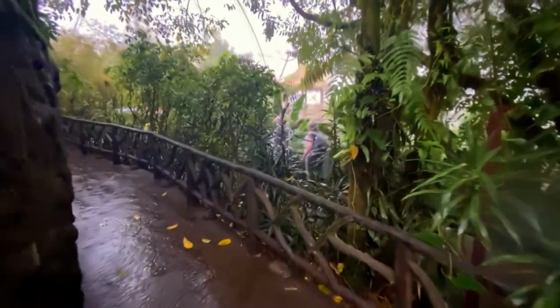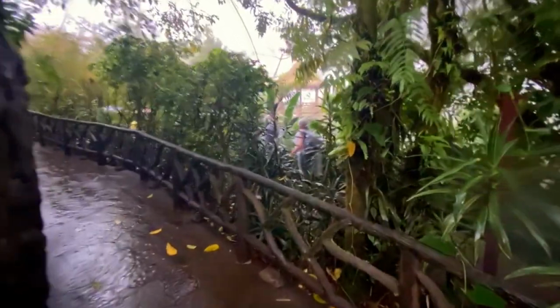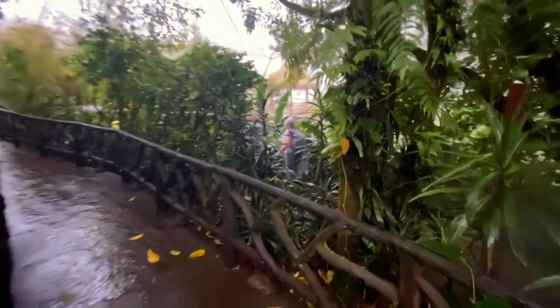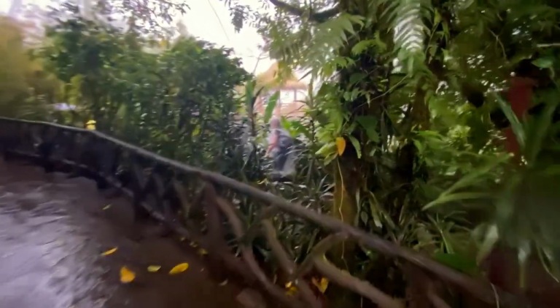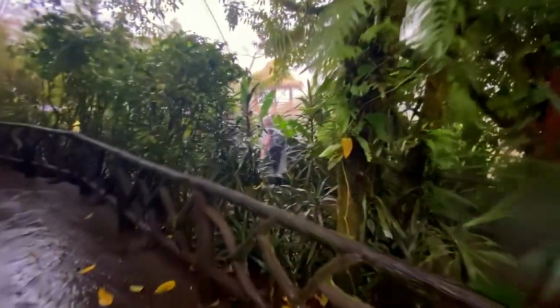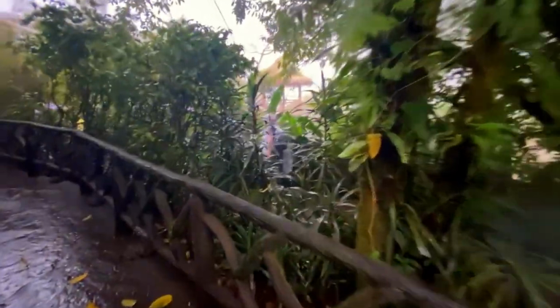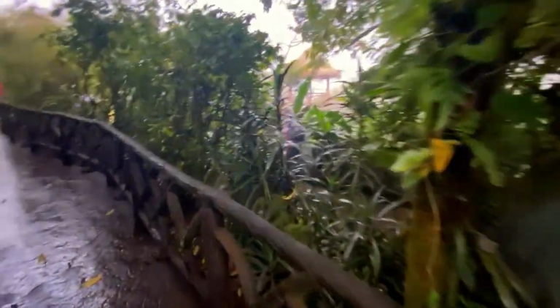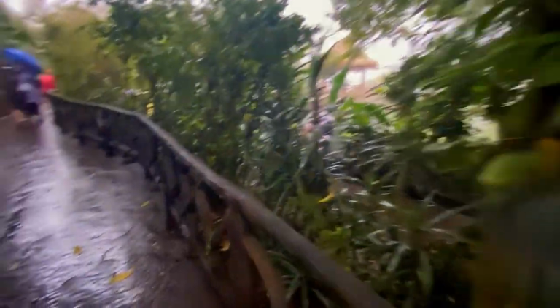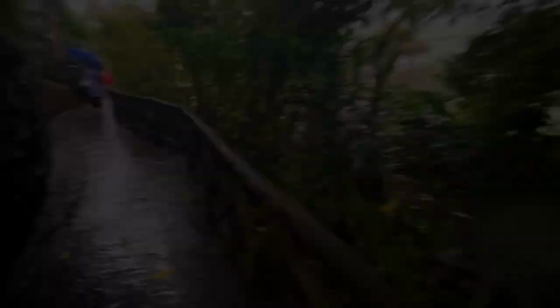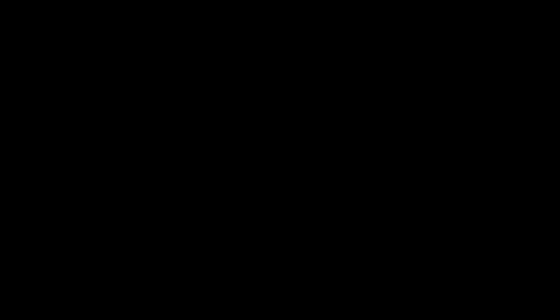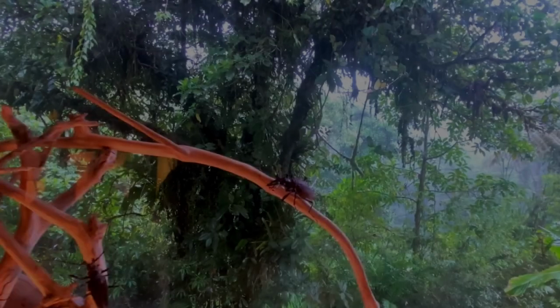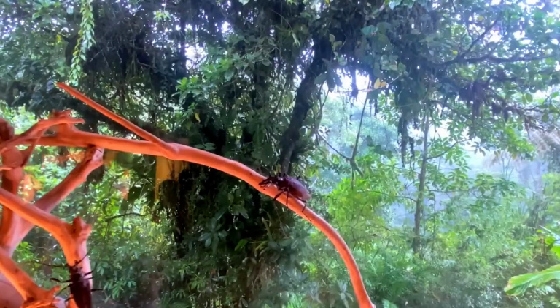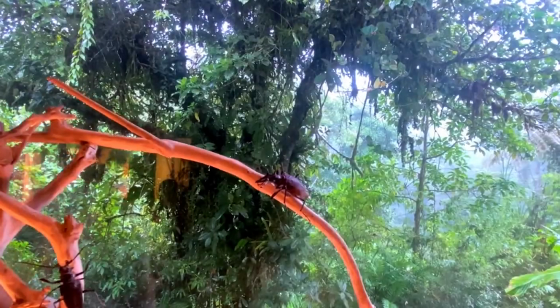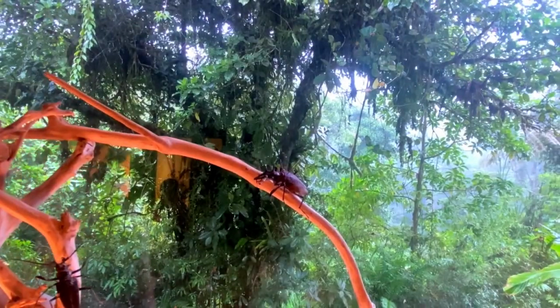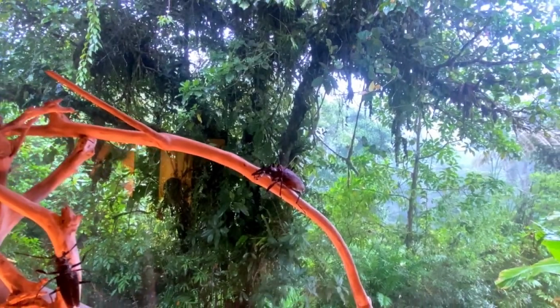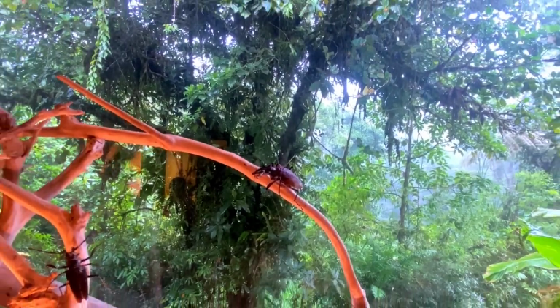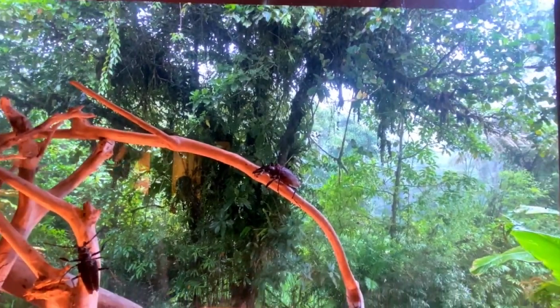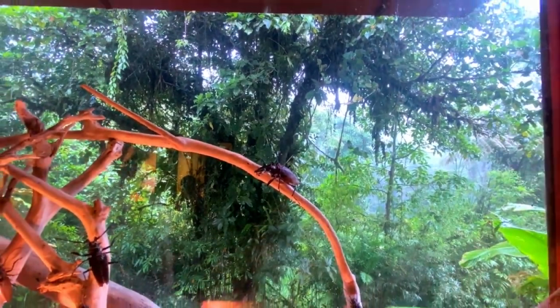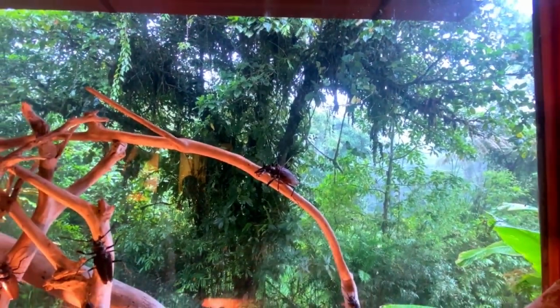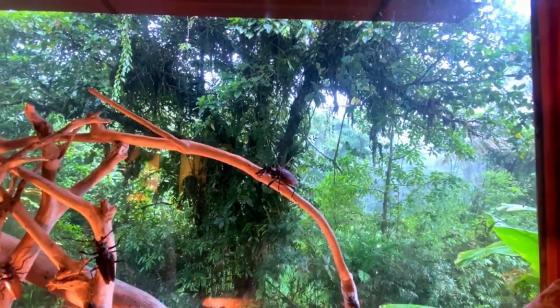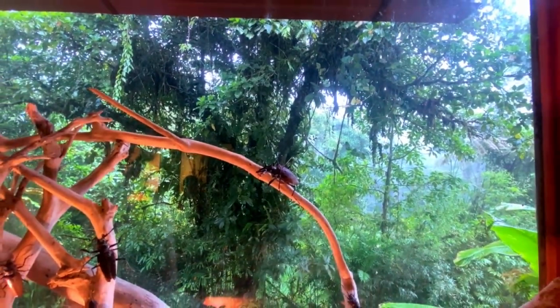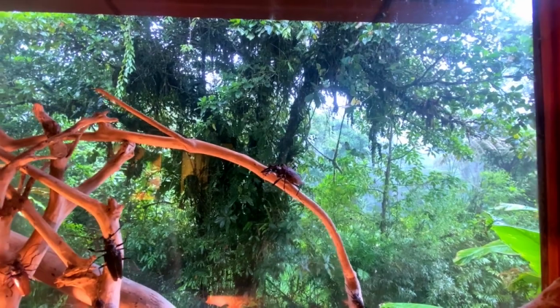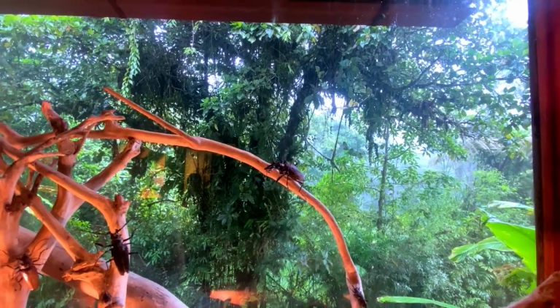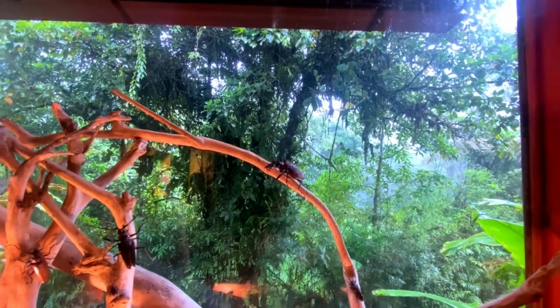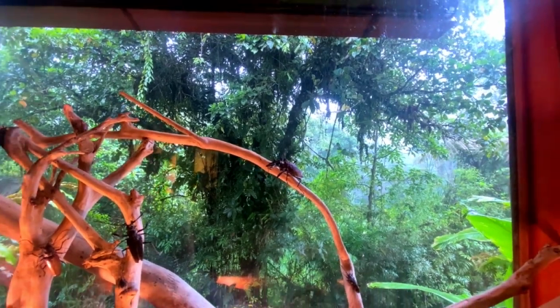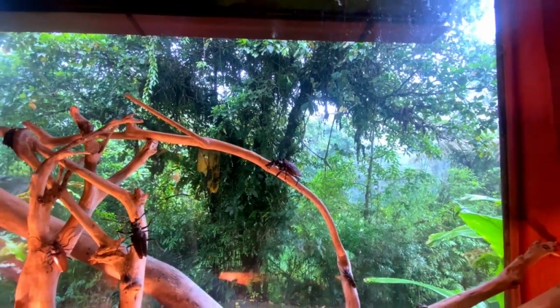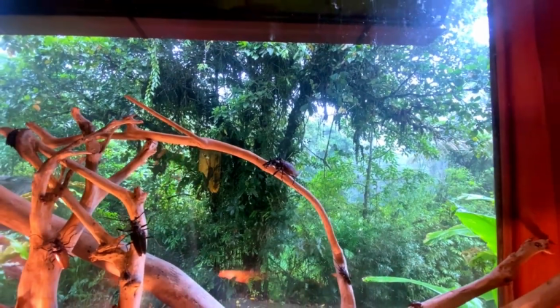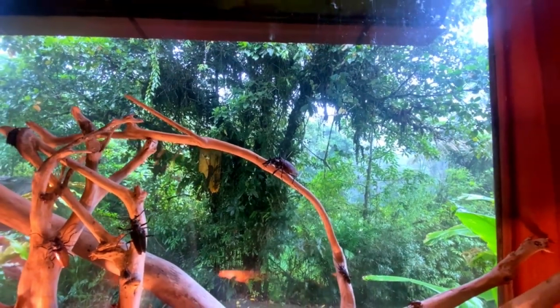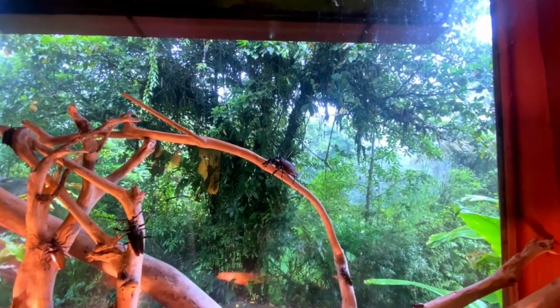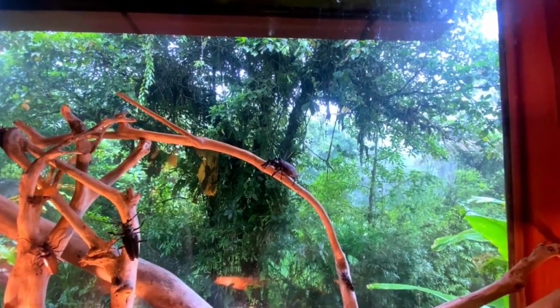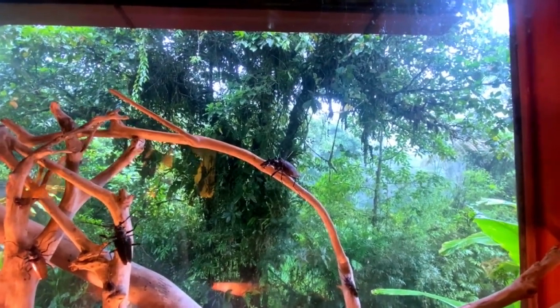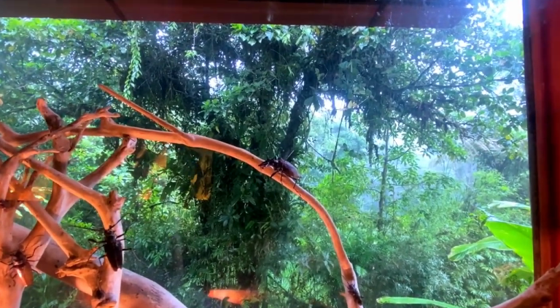It's mostly just images of some bugs, like the taxidermy ones you see here, and a few monkey shots at the end.